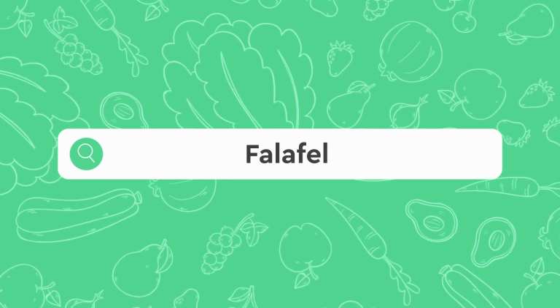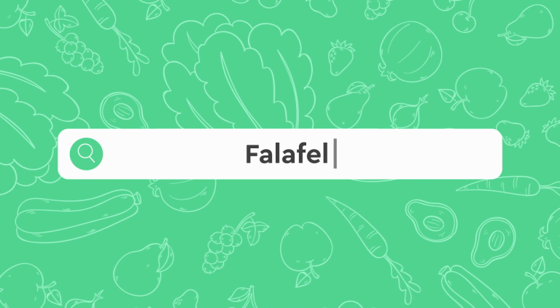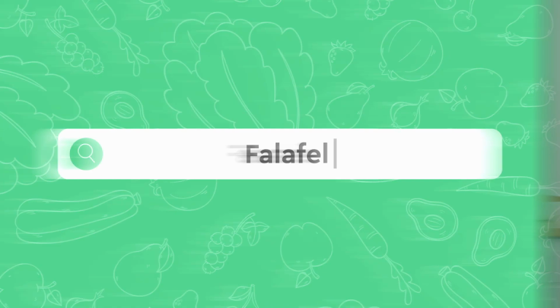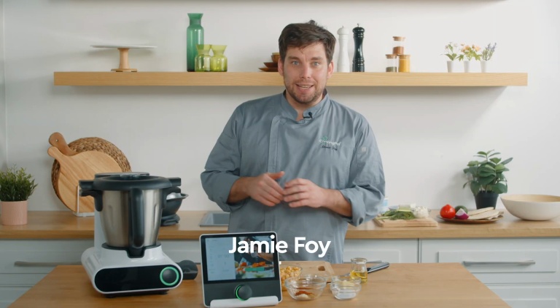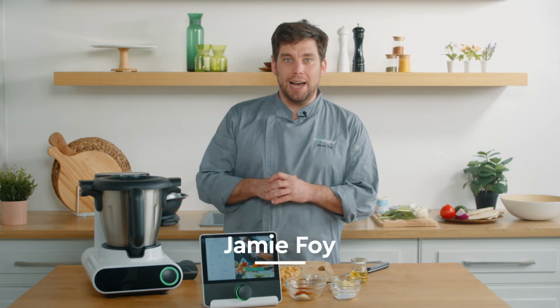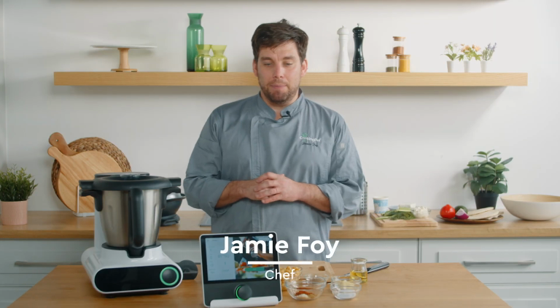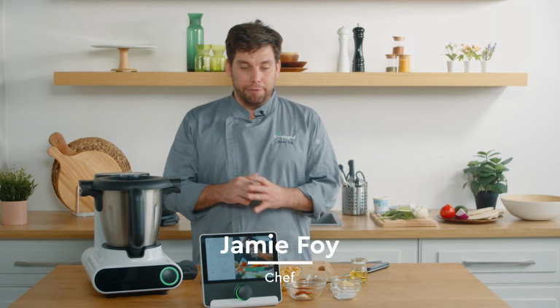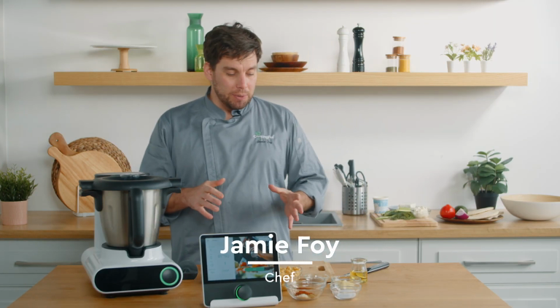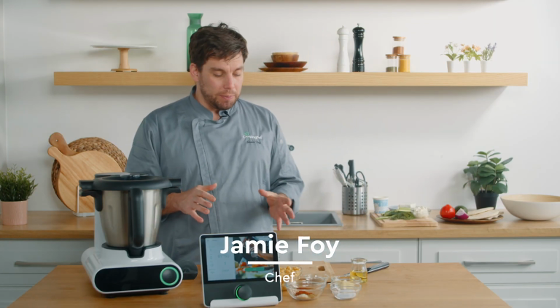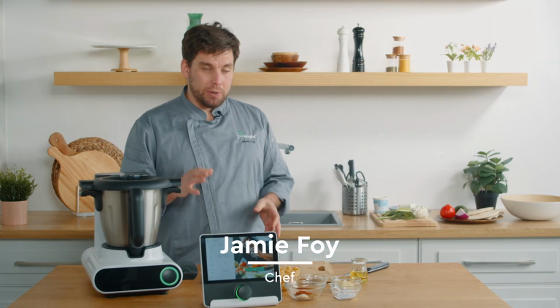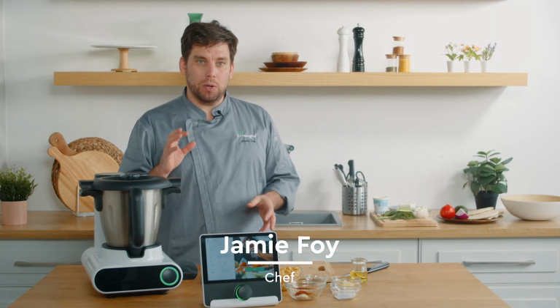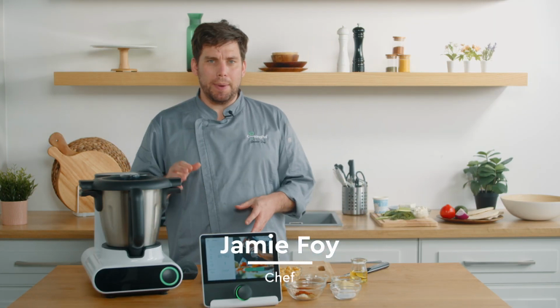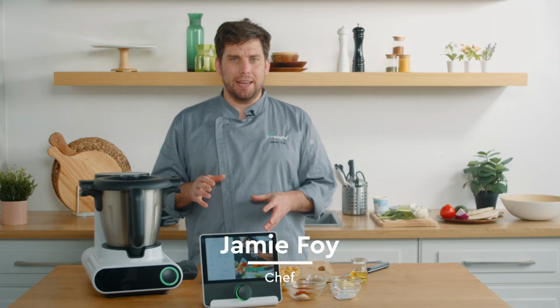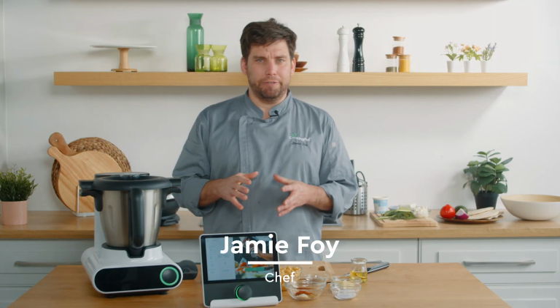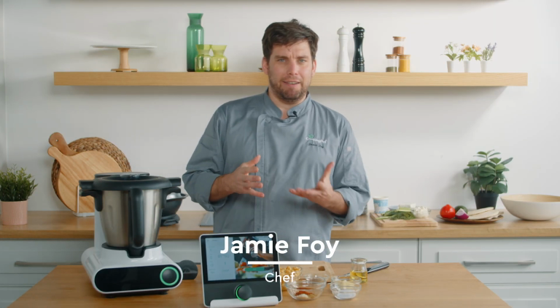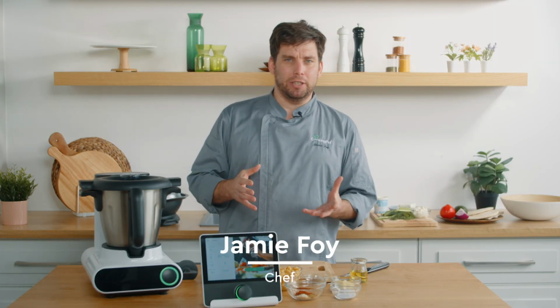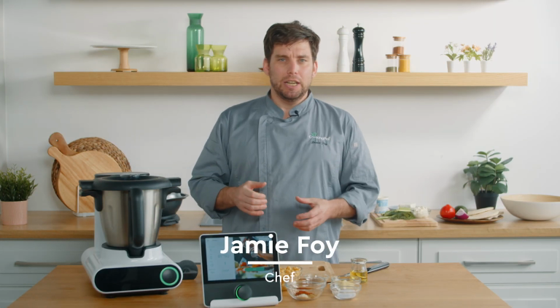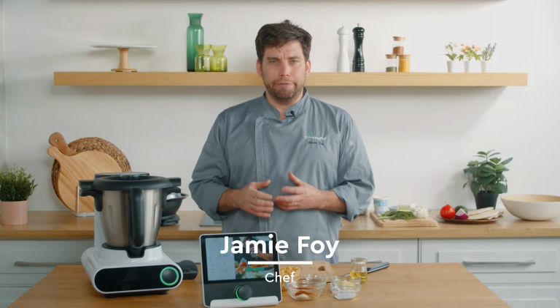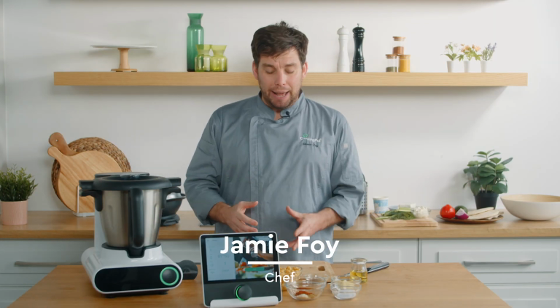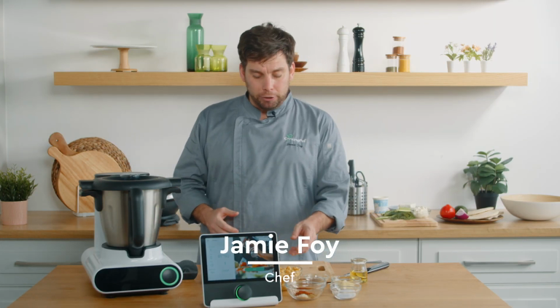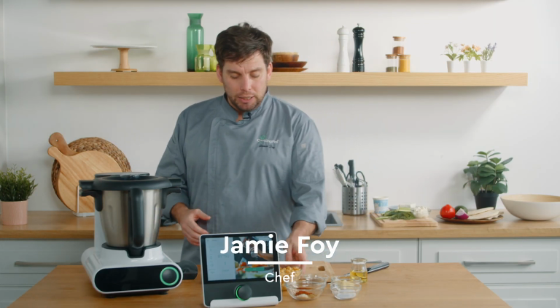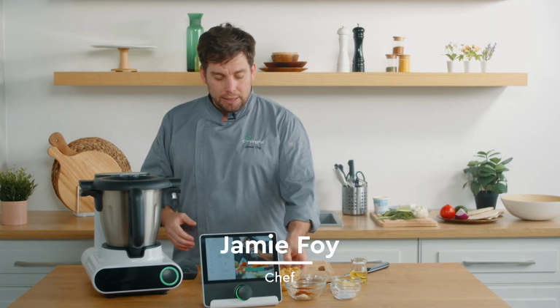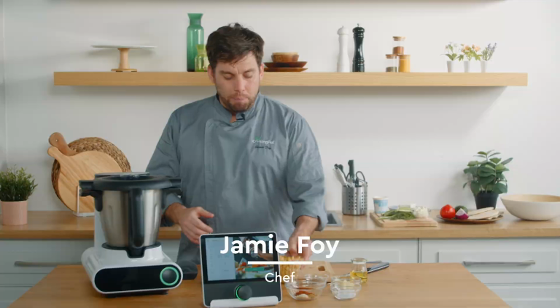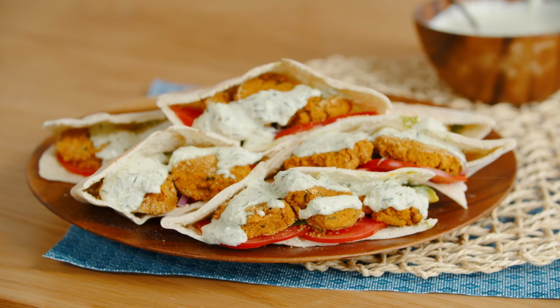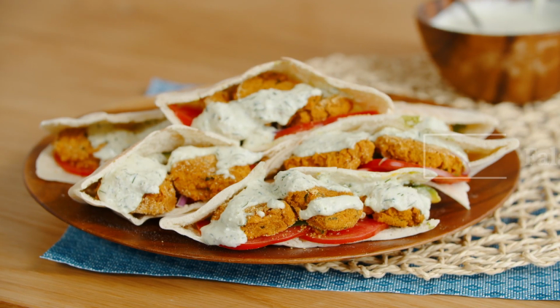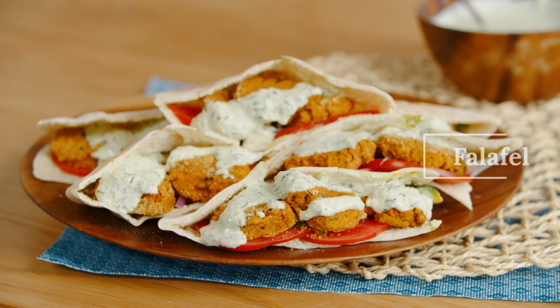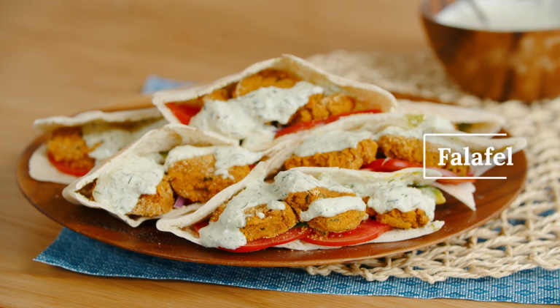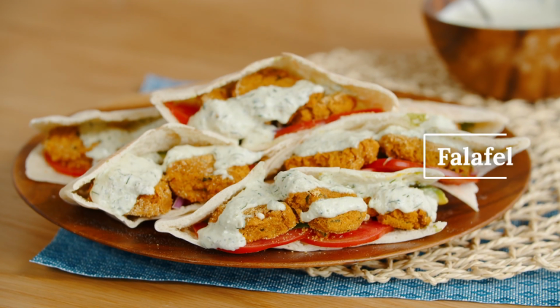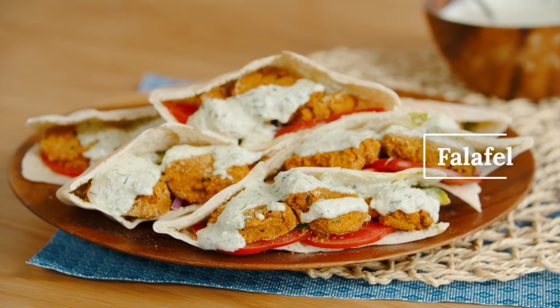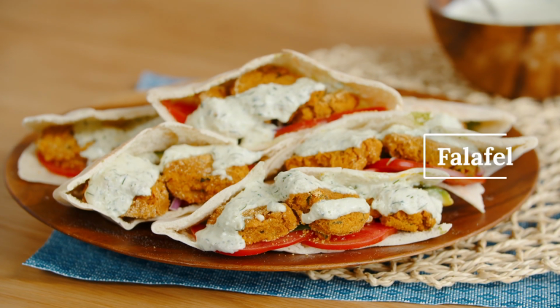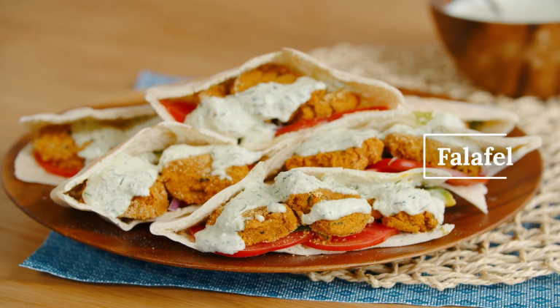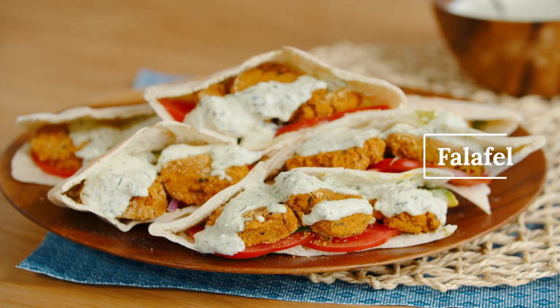The first thing we're going to be doing is we're going to be making our falafel. The base of a falafel is chickpeas.